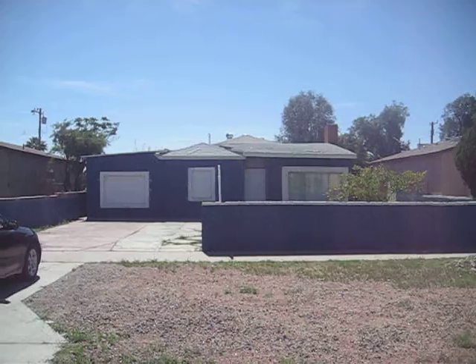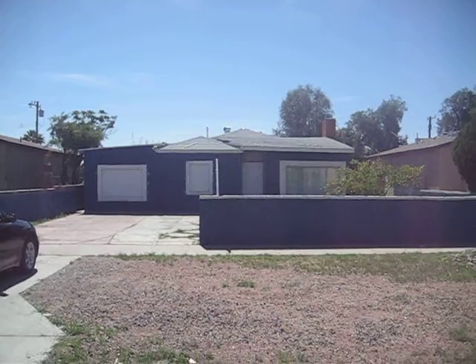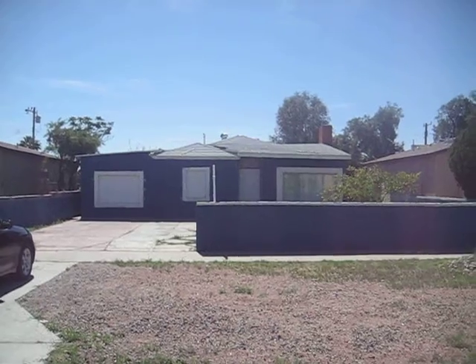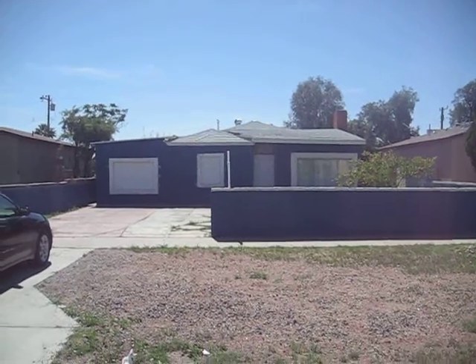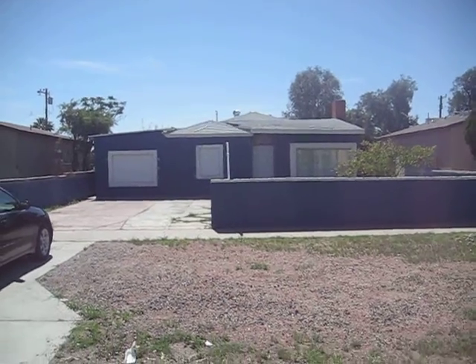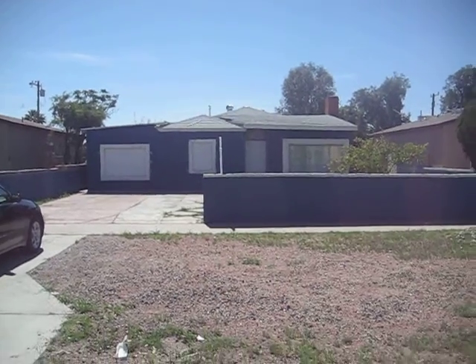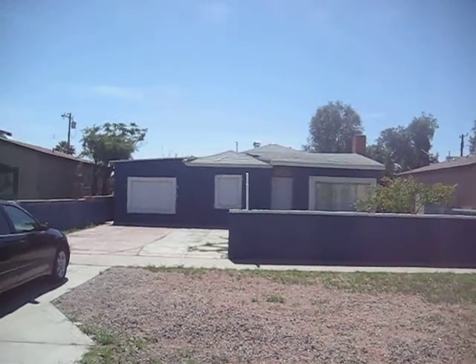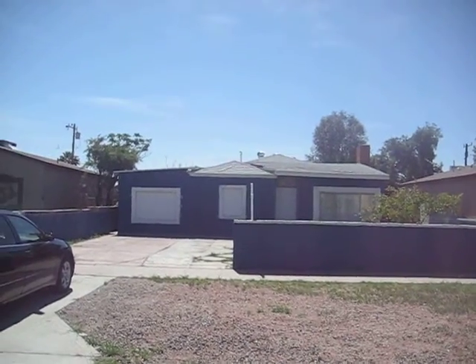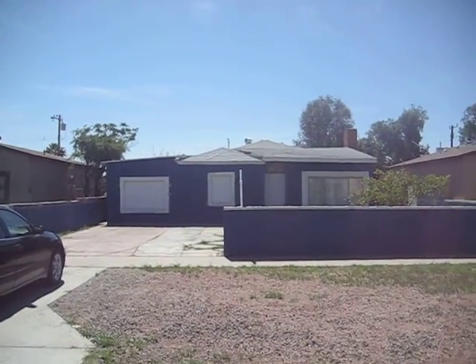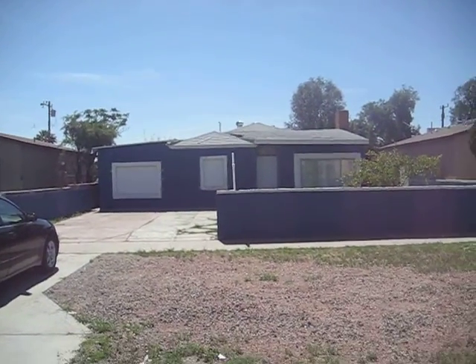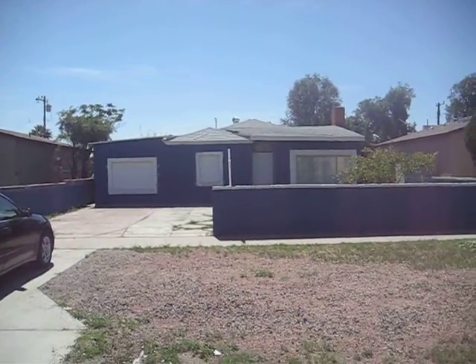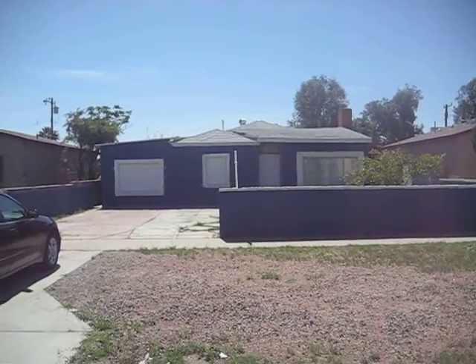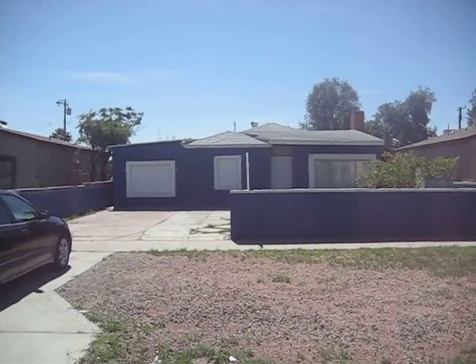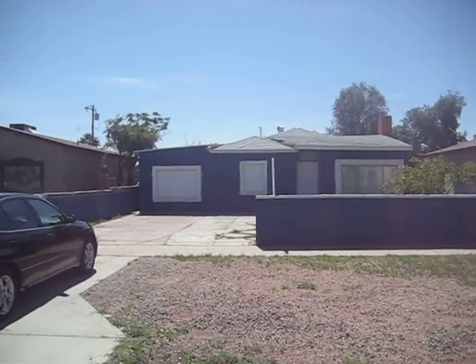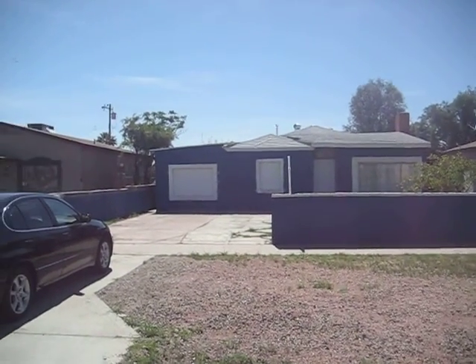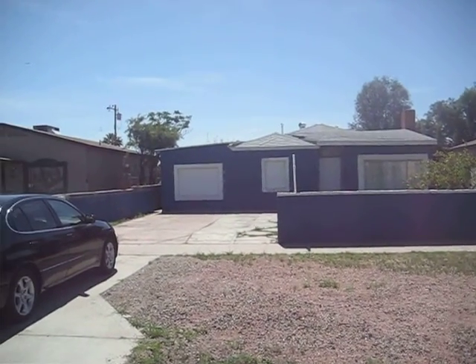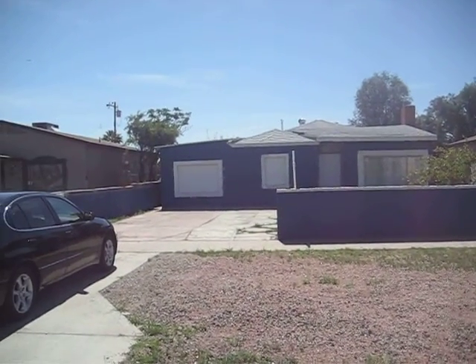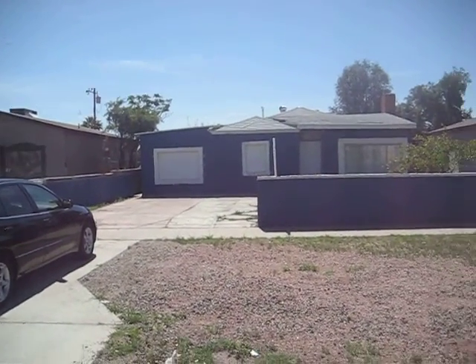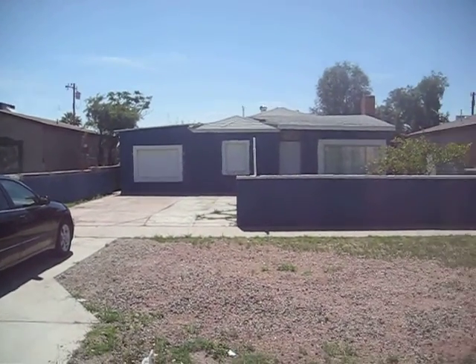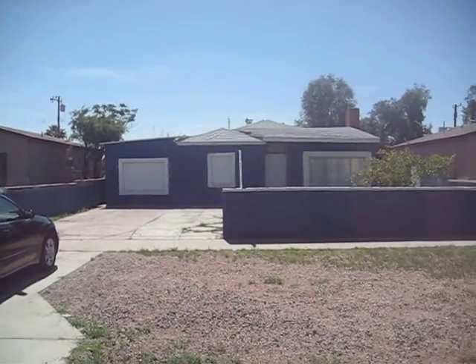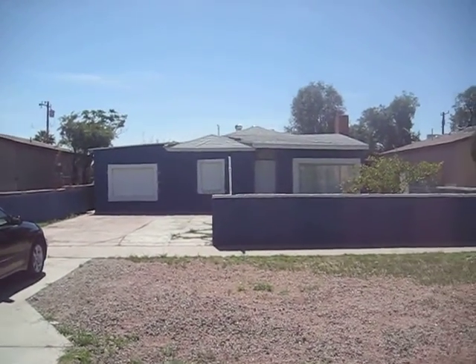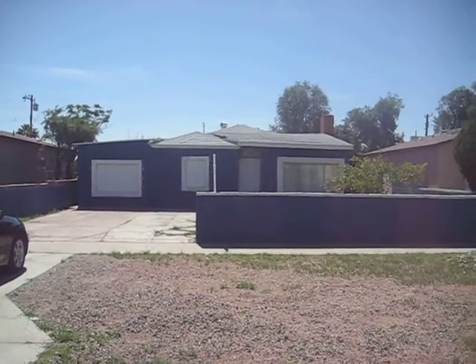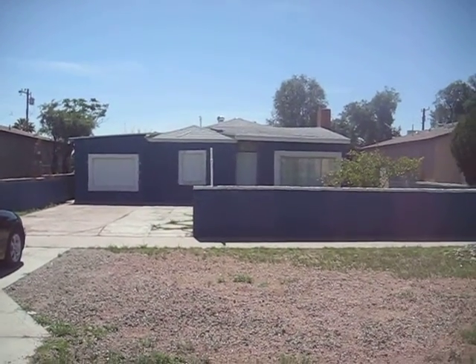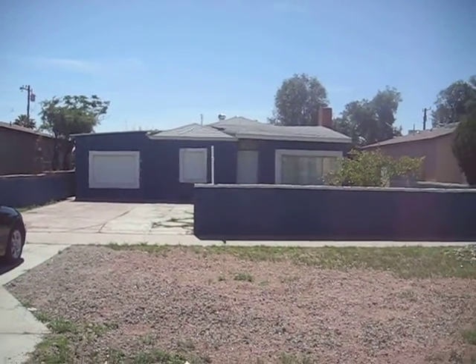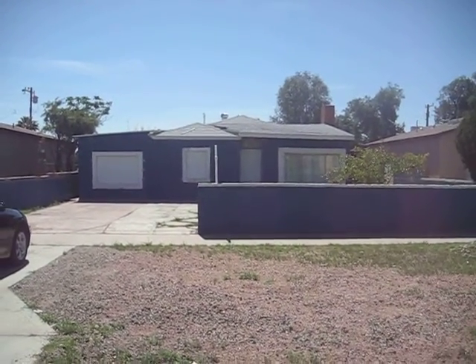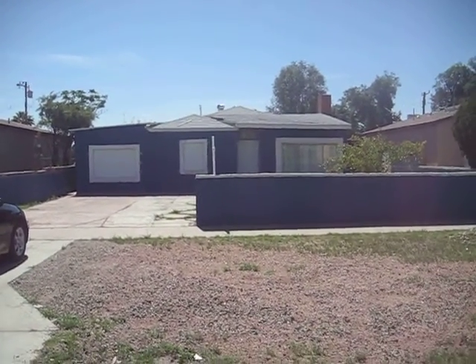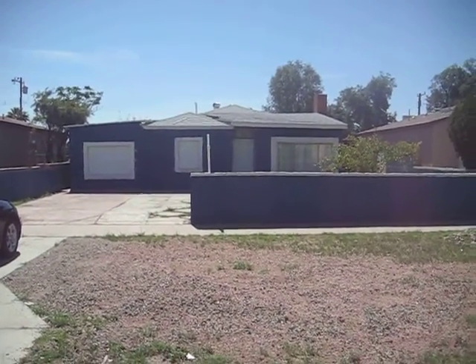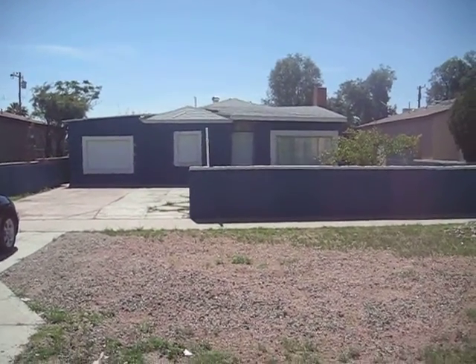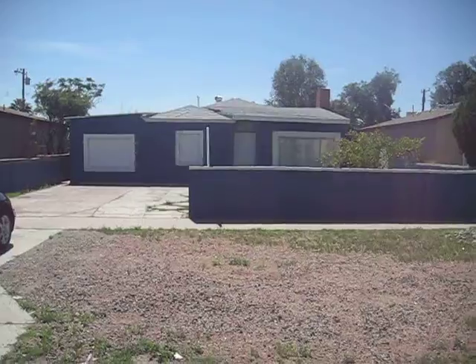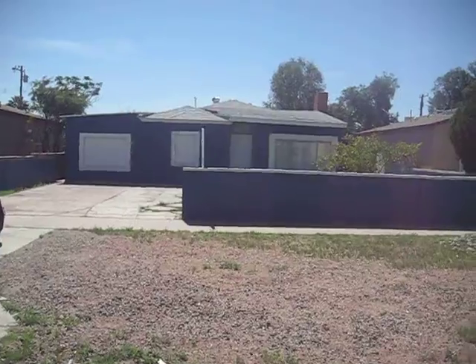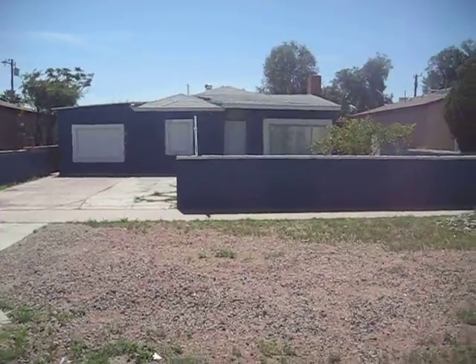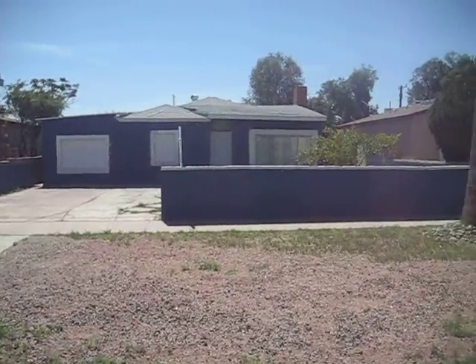I'm at 2317 West Adams Street in Phoenix, doing the initial inspection on this house.